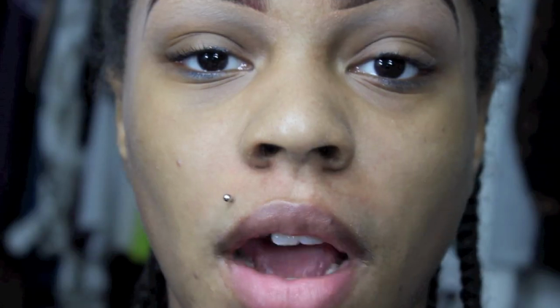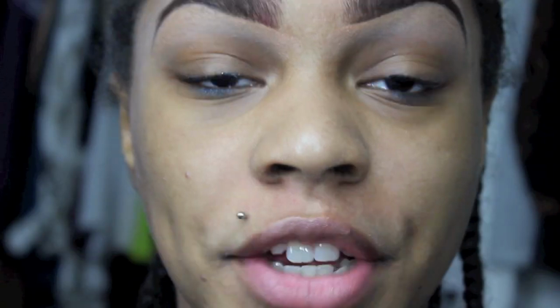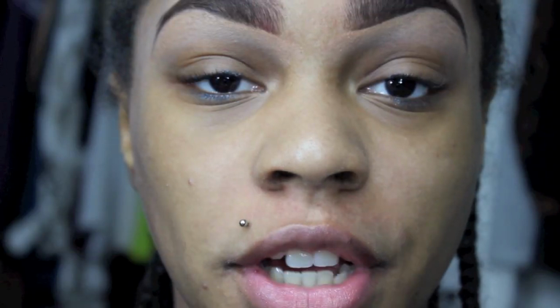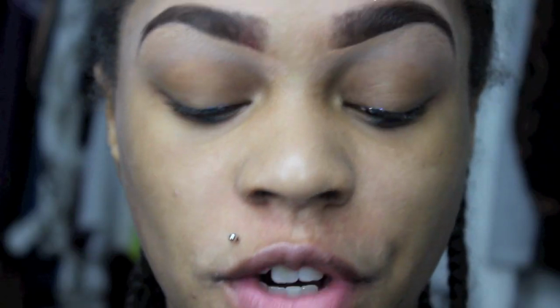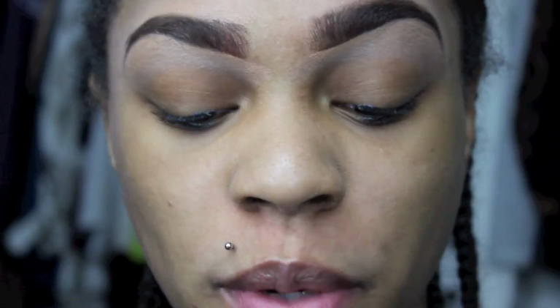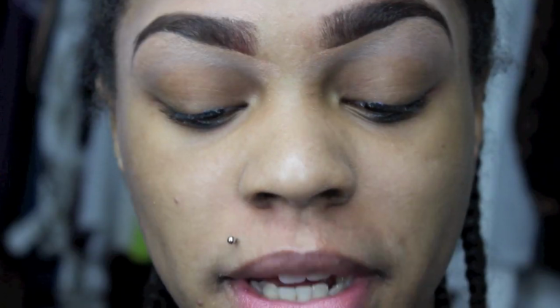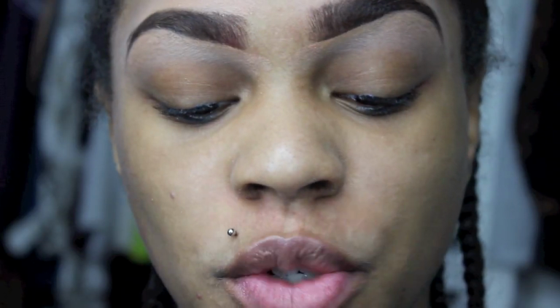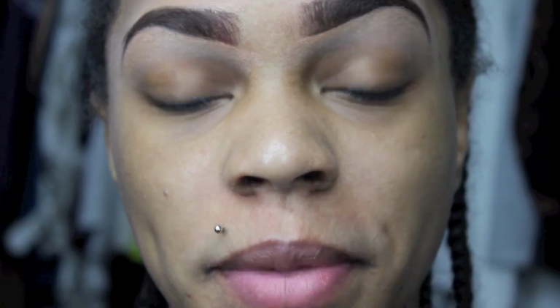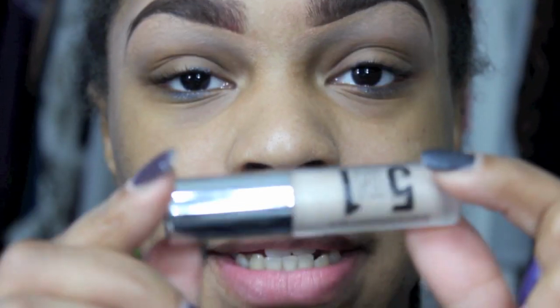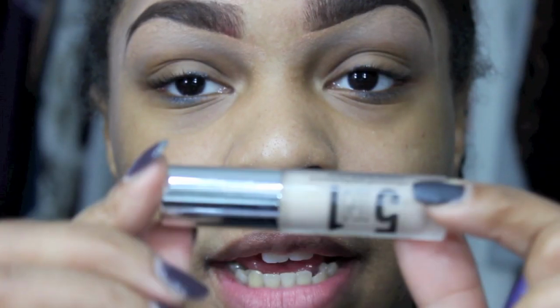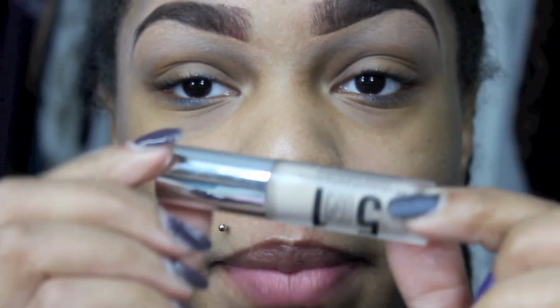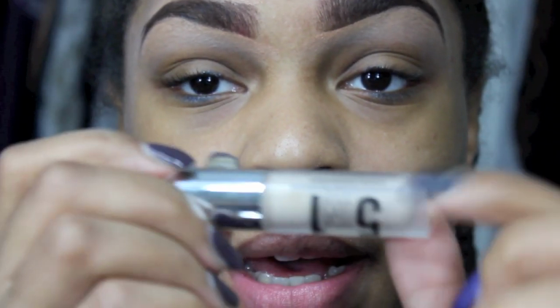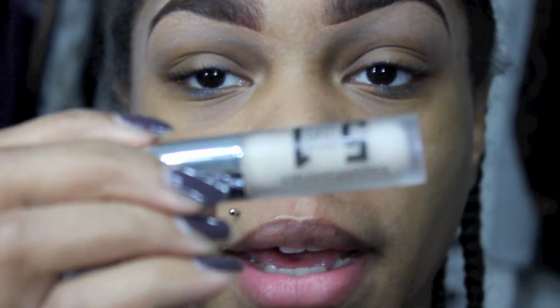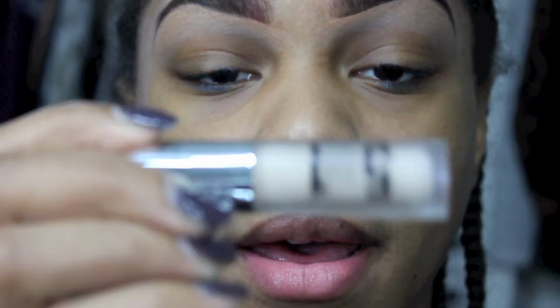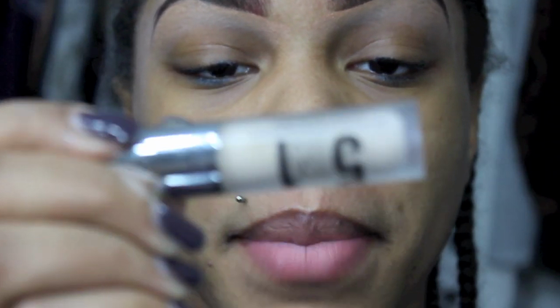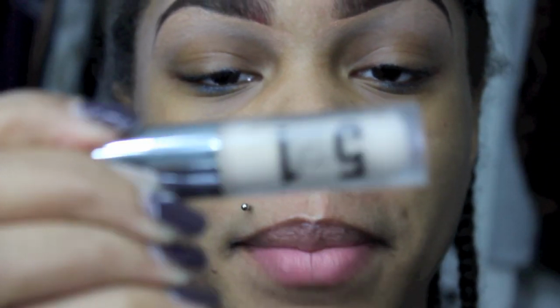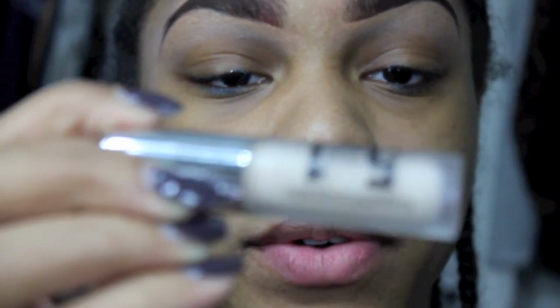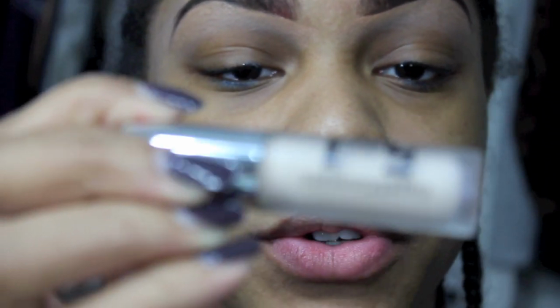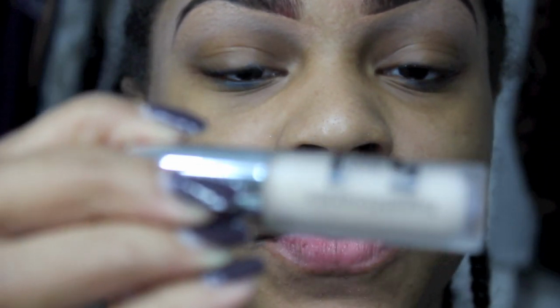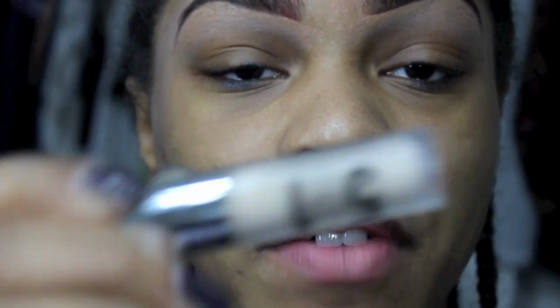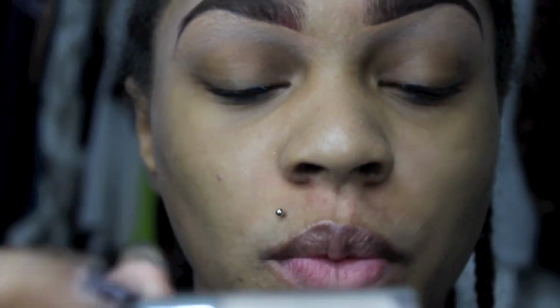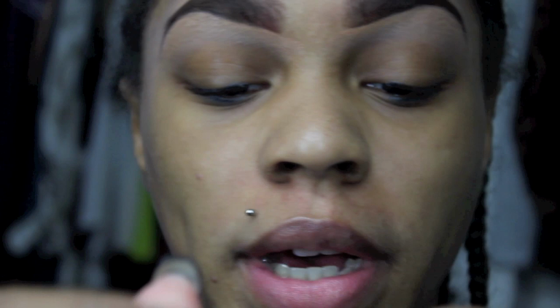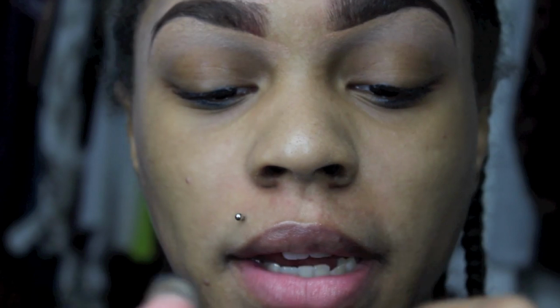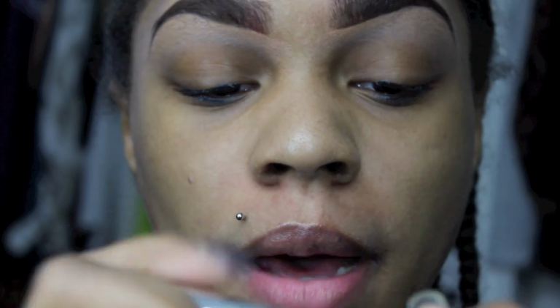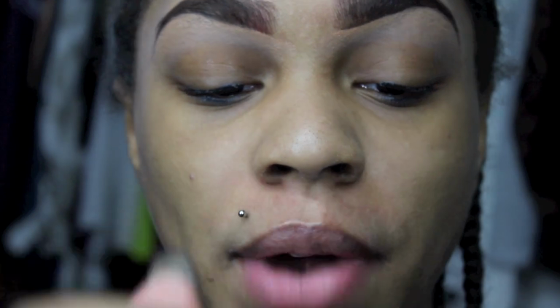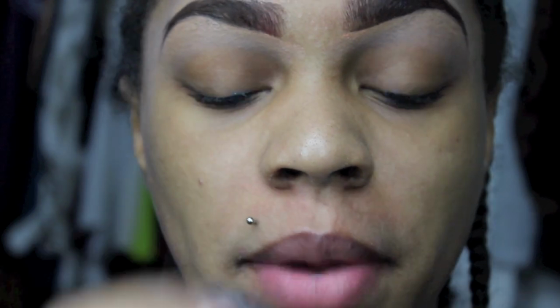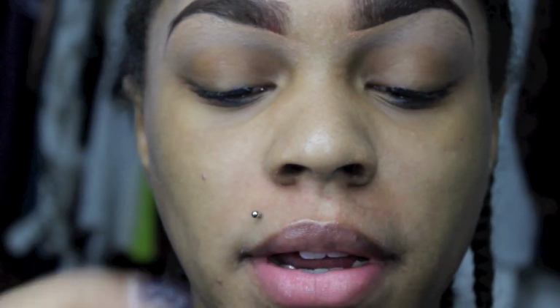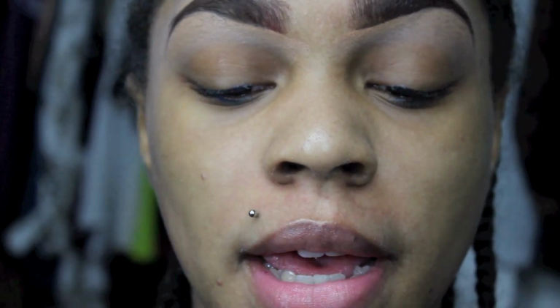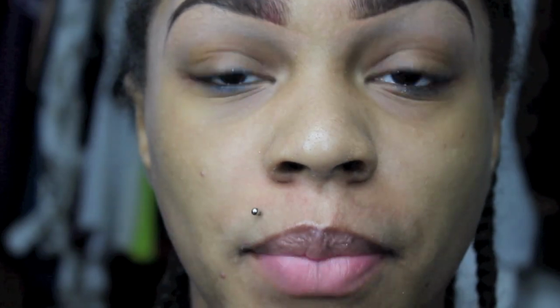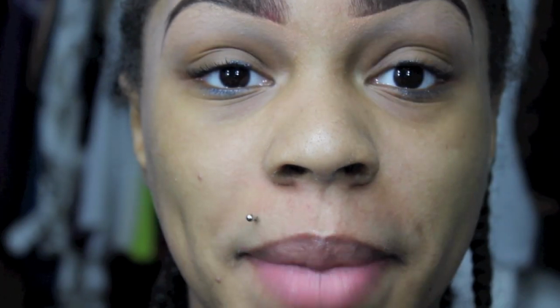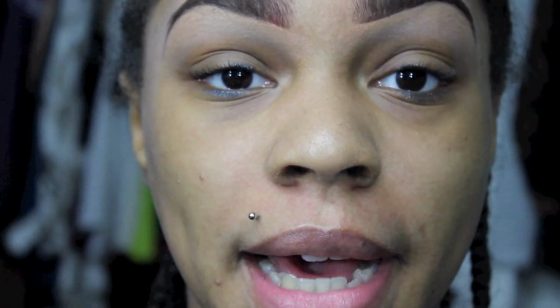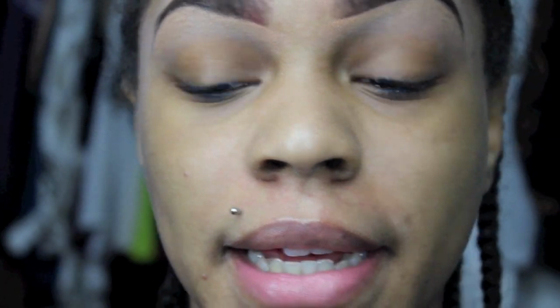Alright you guys, first what I'm going to do, I'm going to take my Bare Minerals 5-in-1 Primer and prime my eyelids.